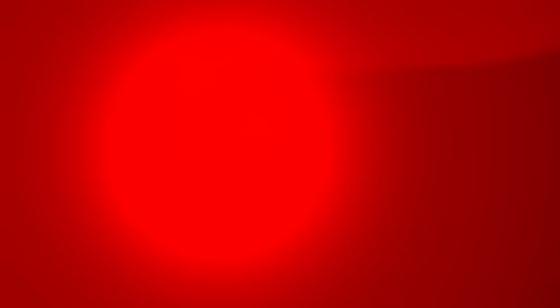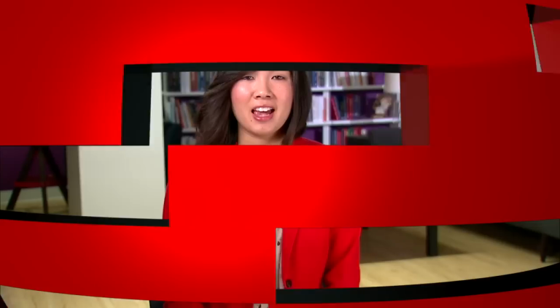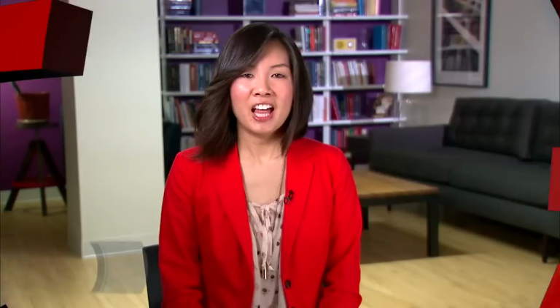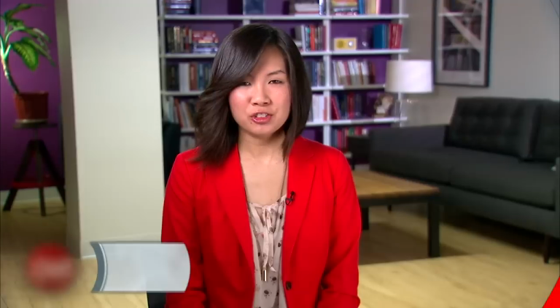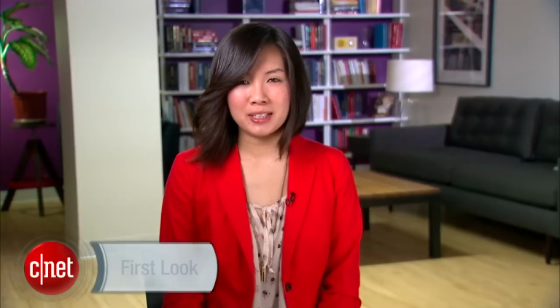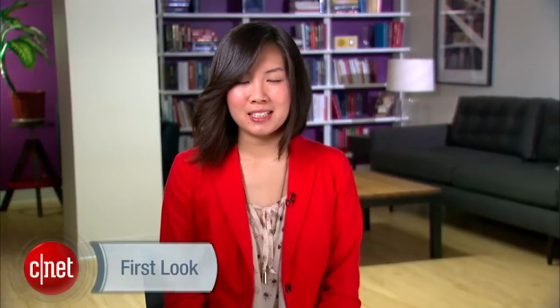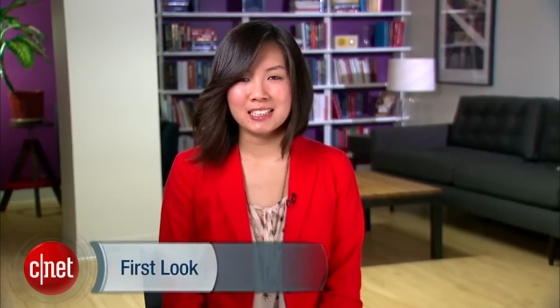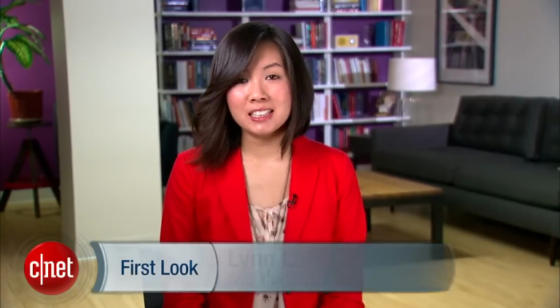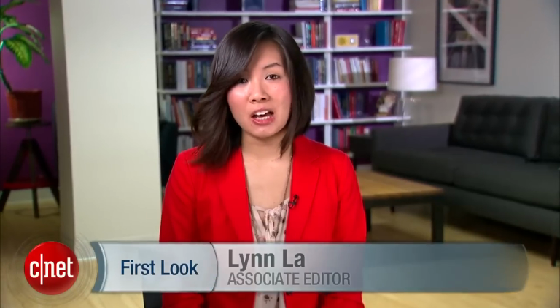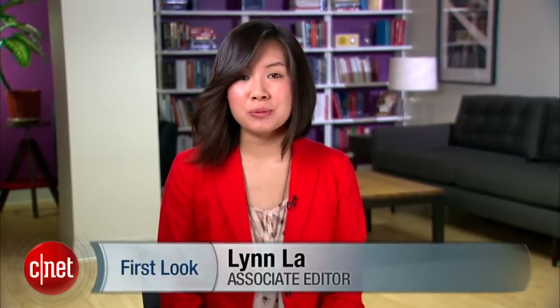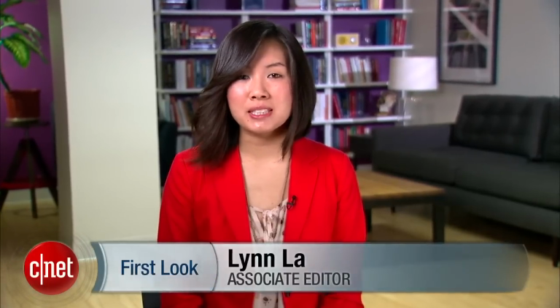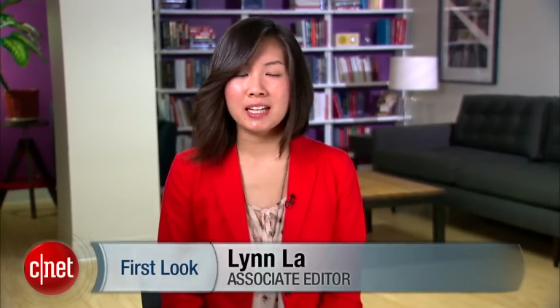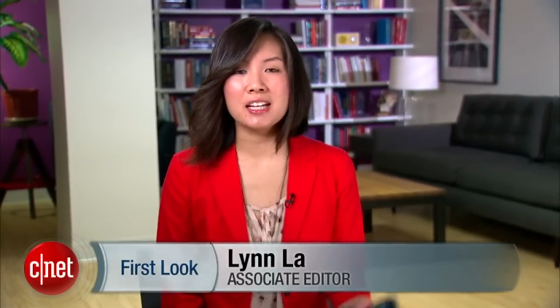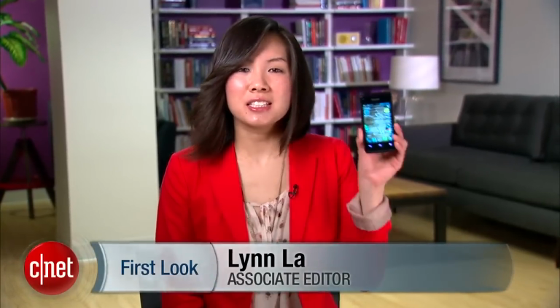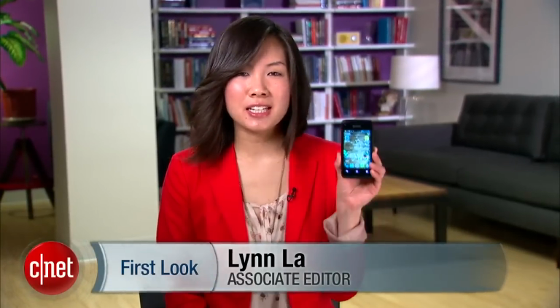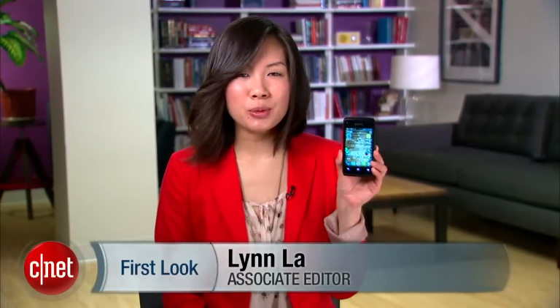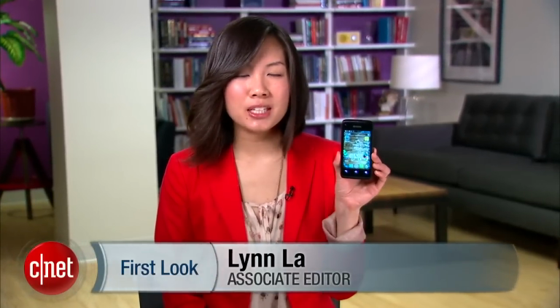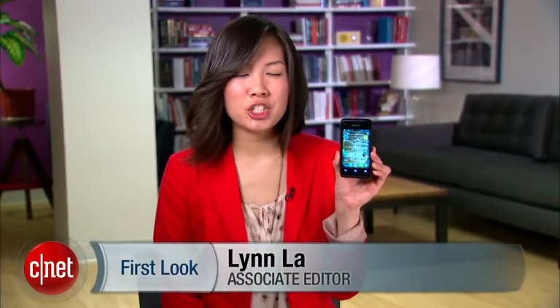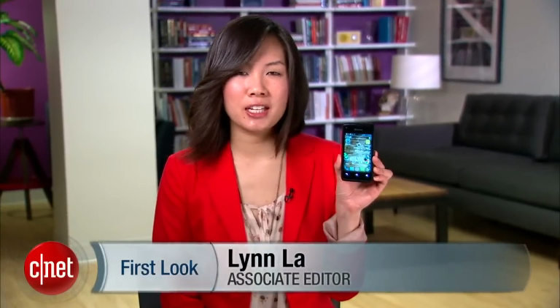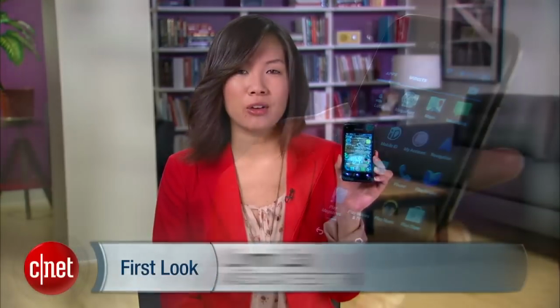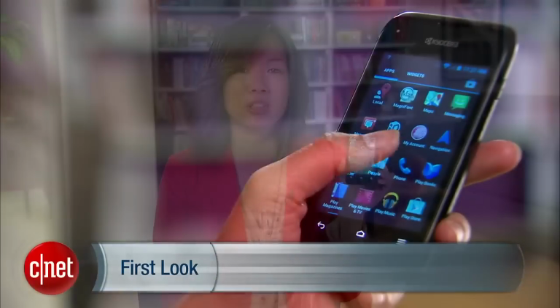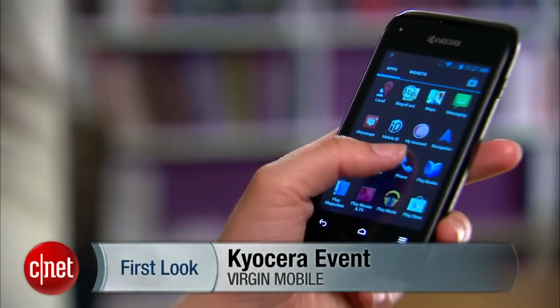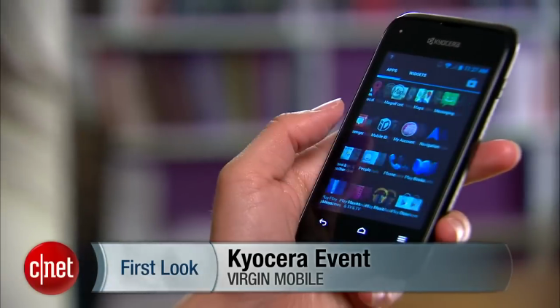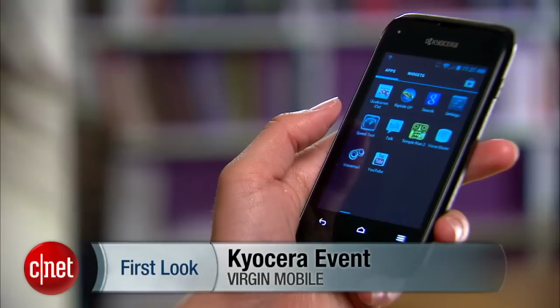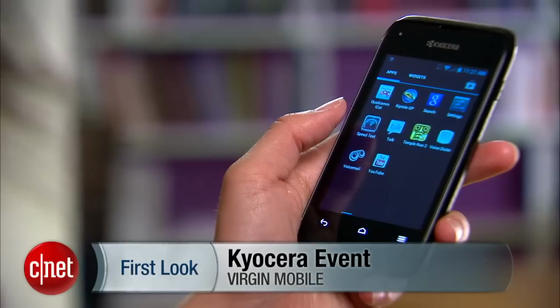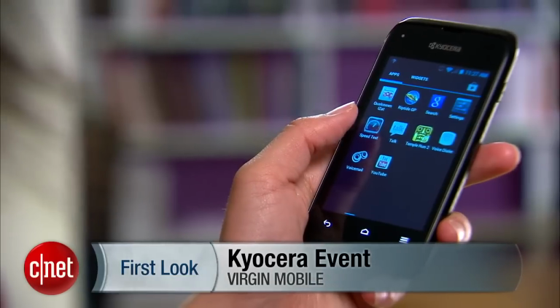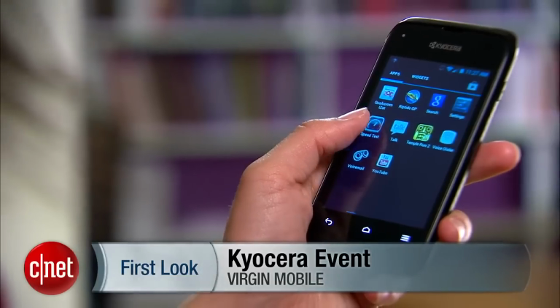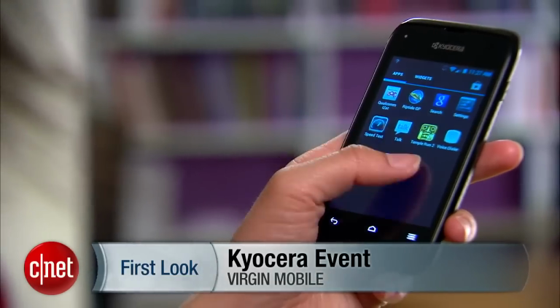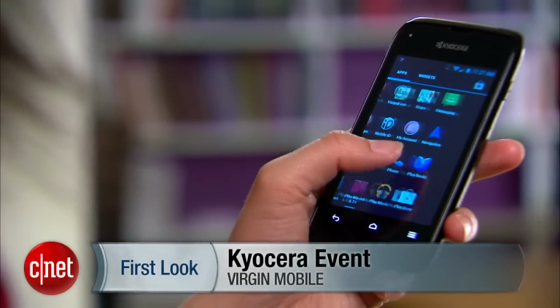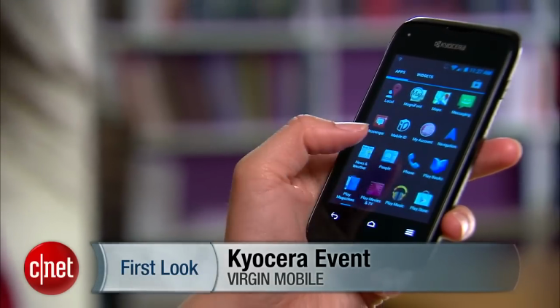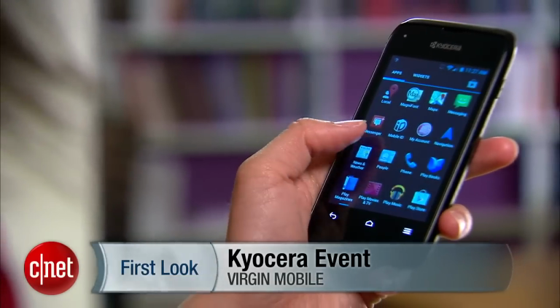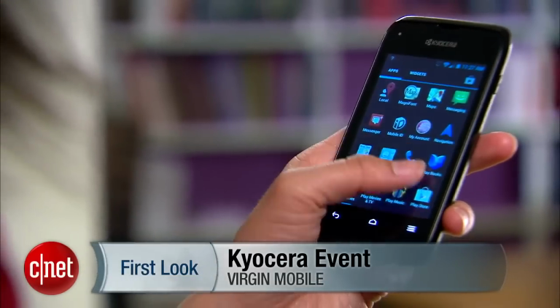Hello everybody, it's Lynn Law from CNET and today we're going to check out the Kyocera Event from Virgin Mobile.